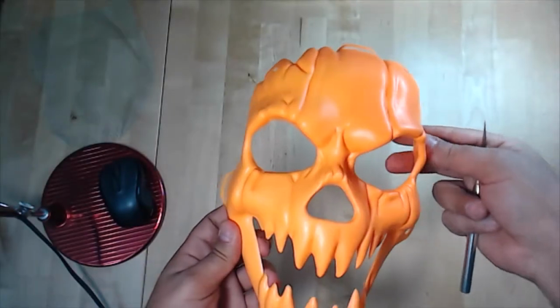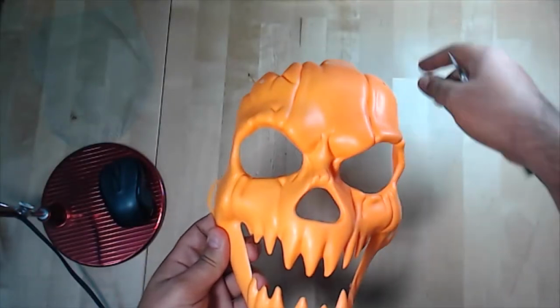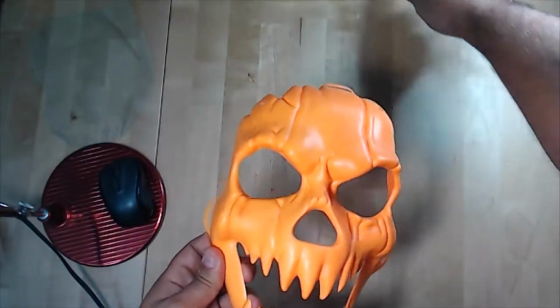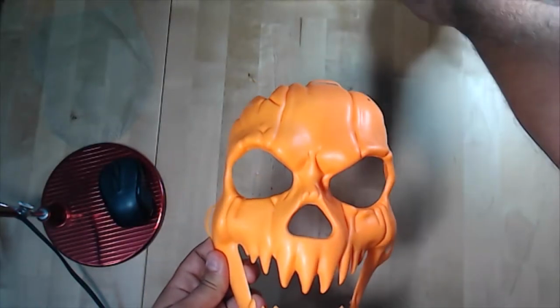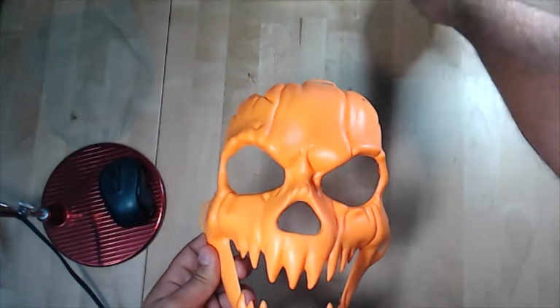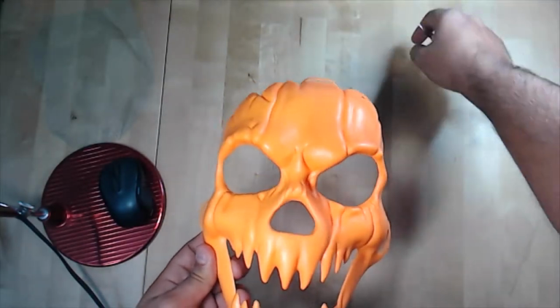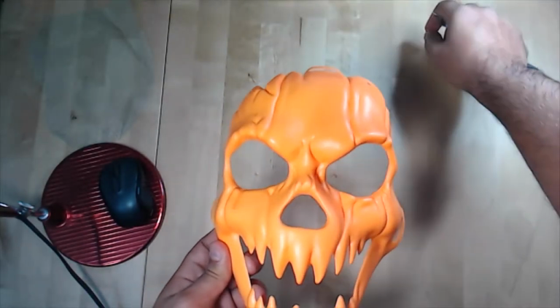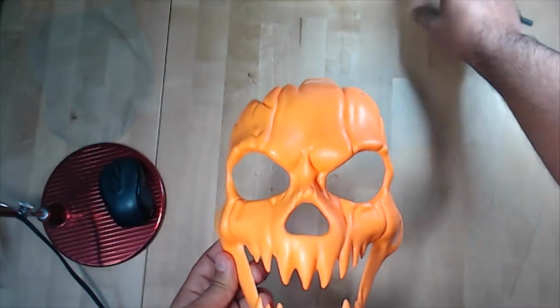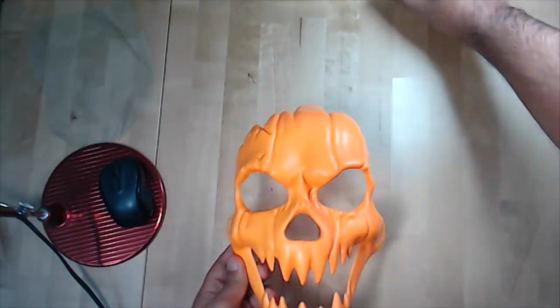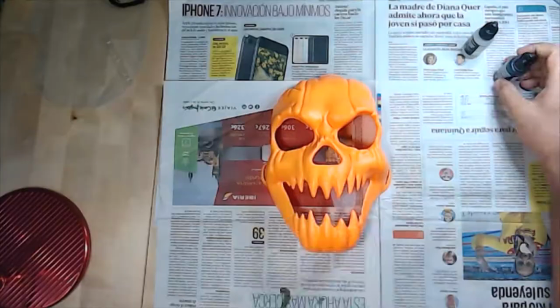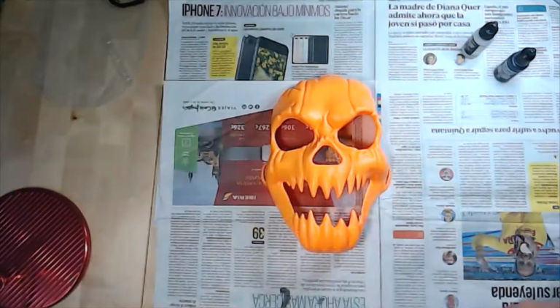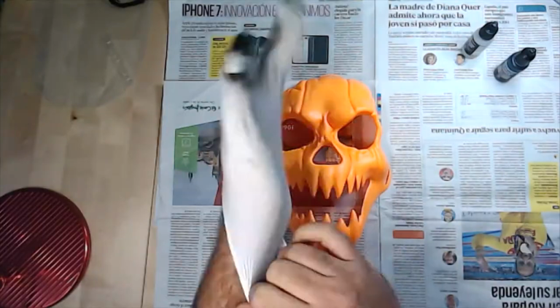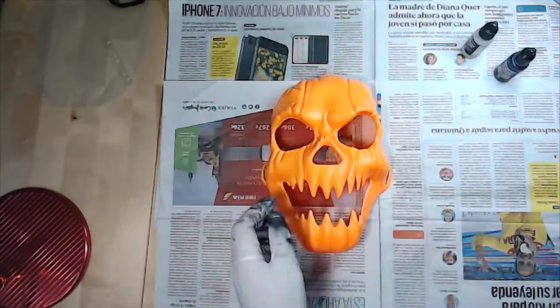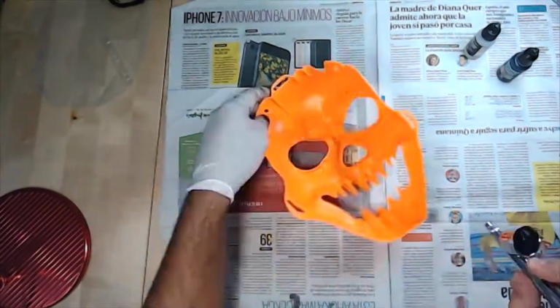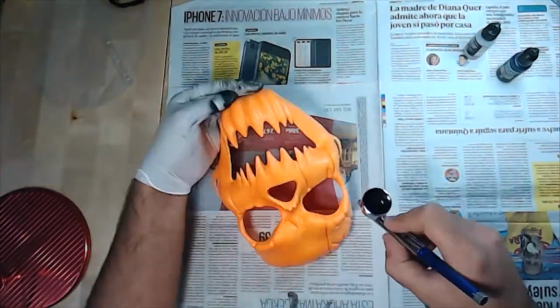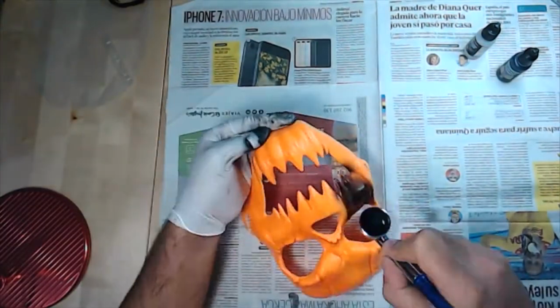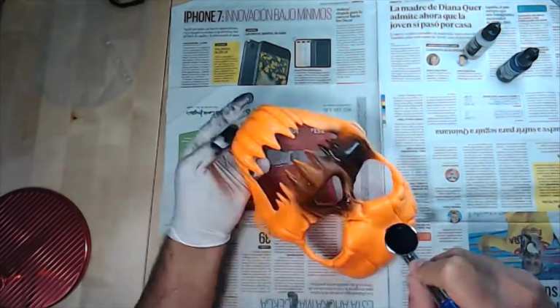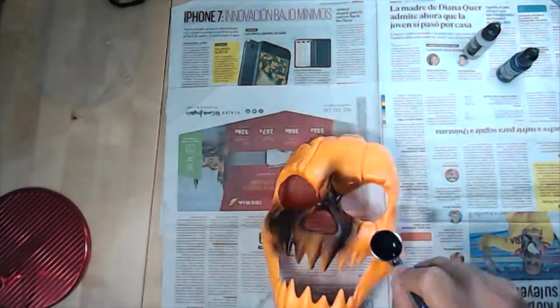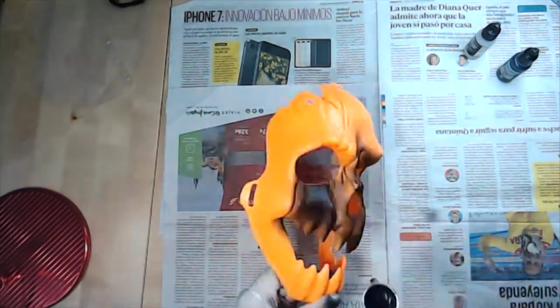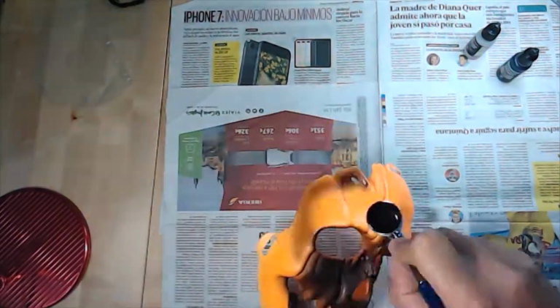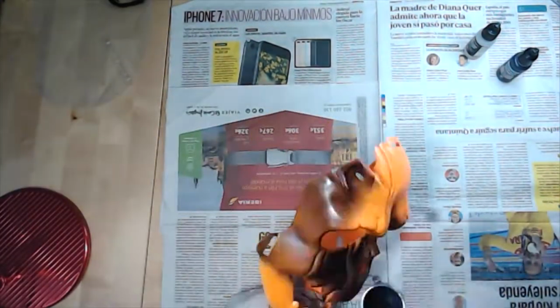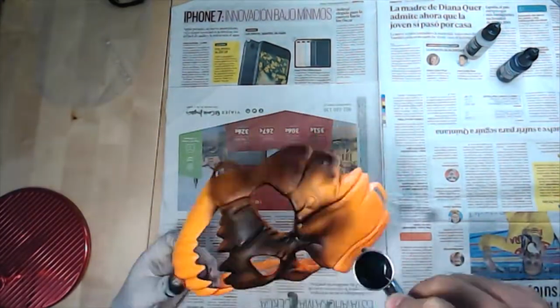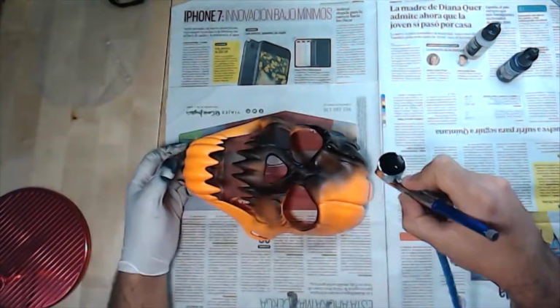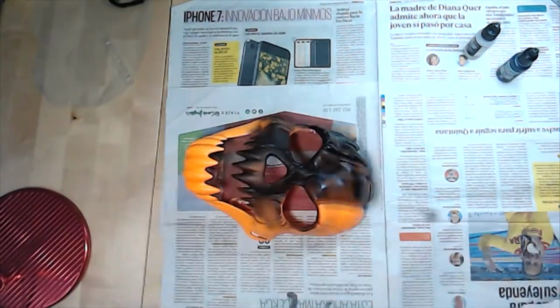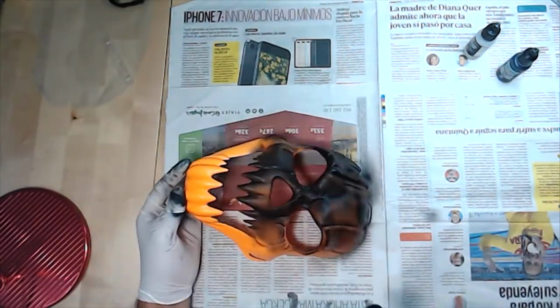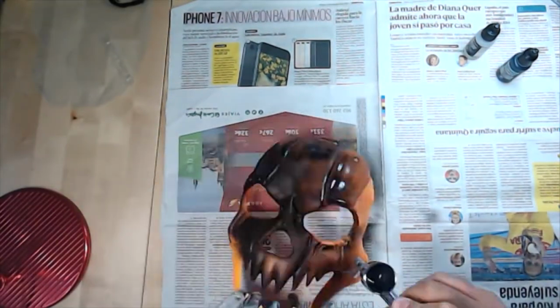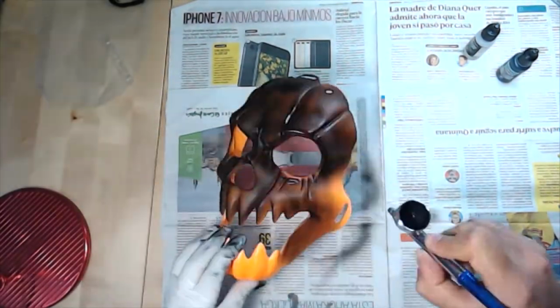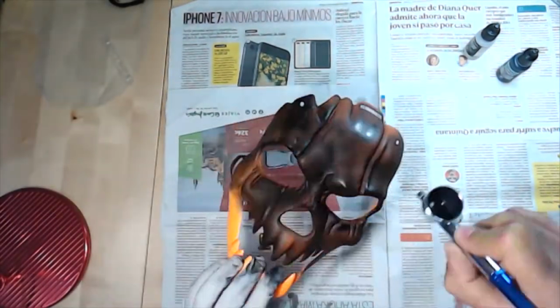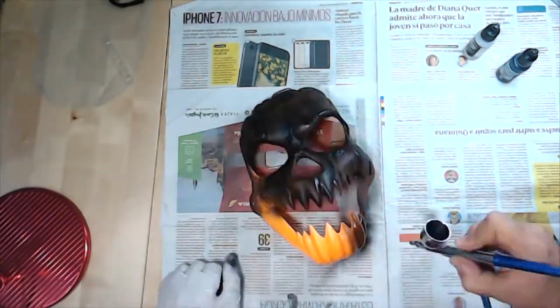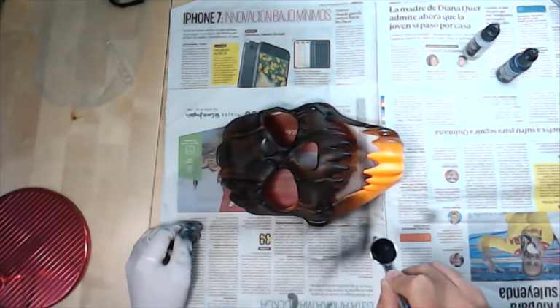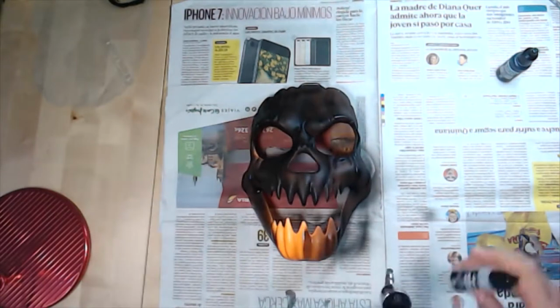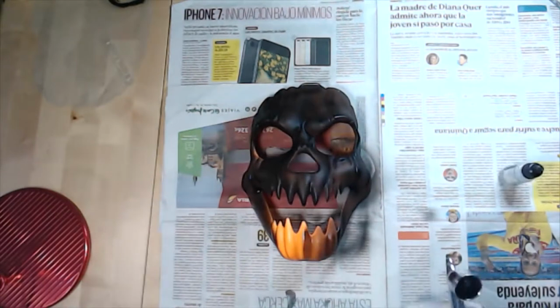Once you are done, you can move on to the next step. Okay, let's add the primer layer in black tone.